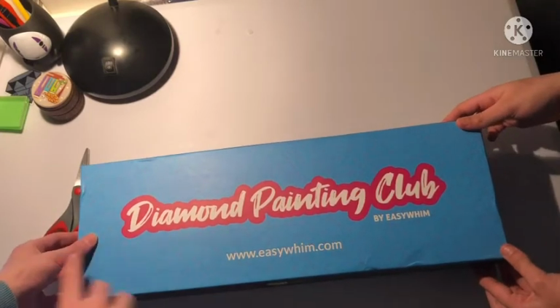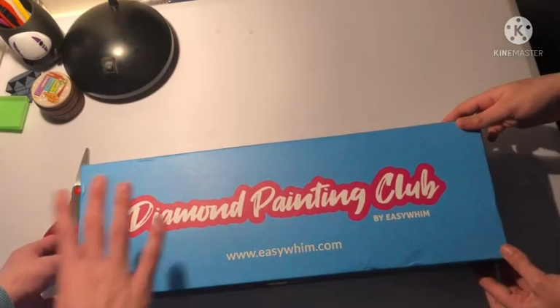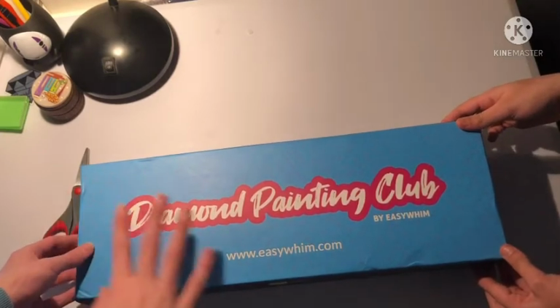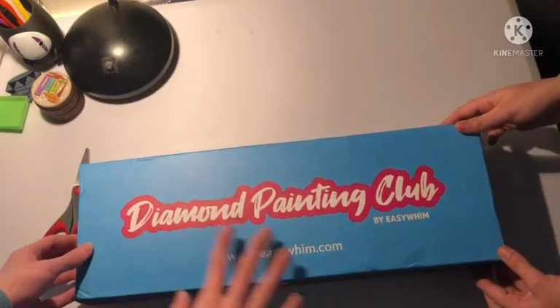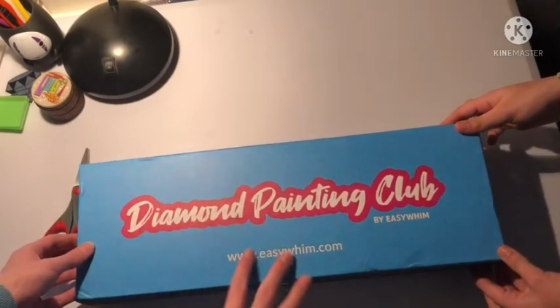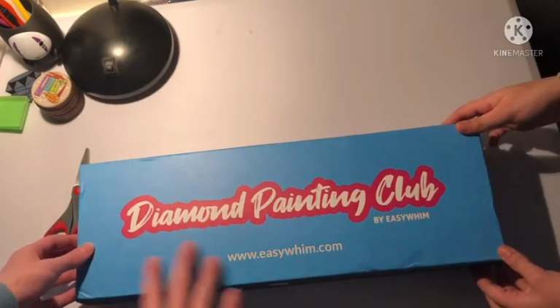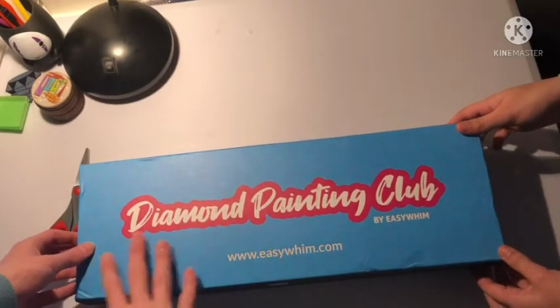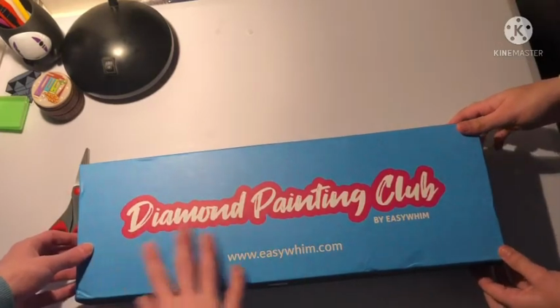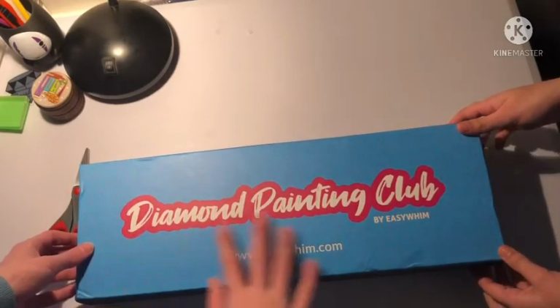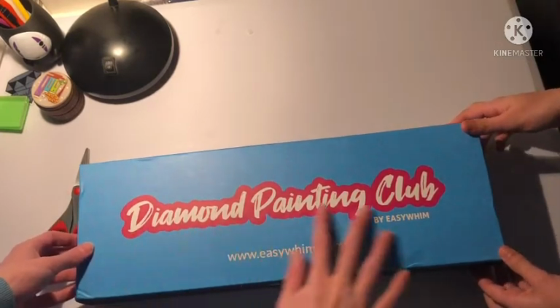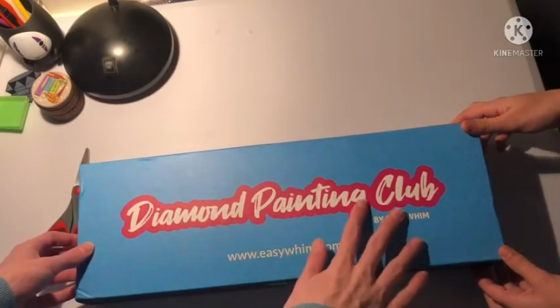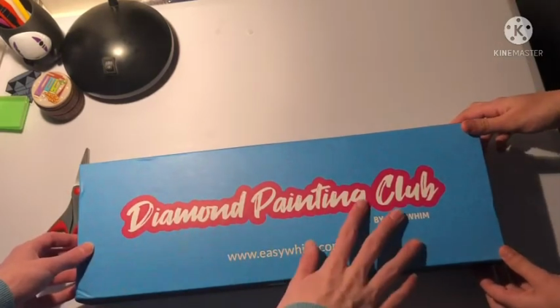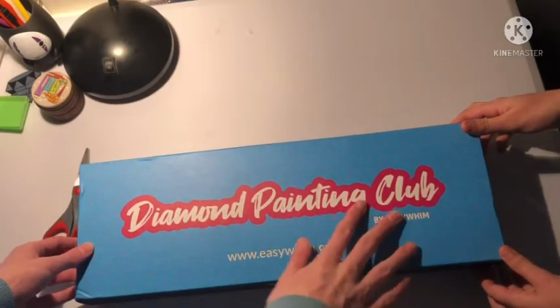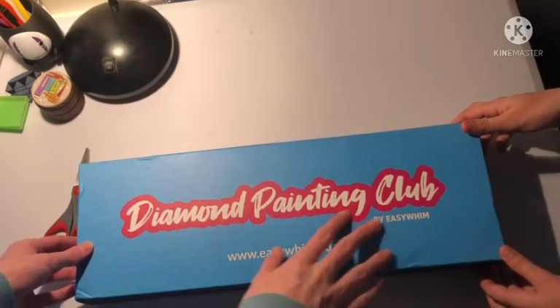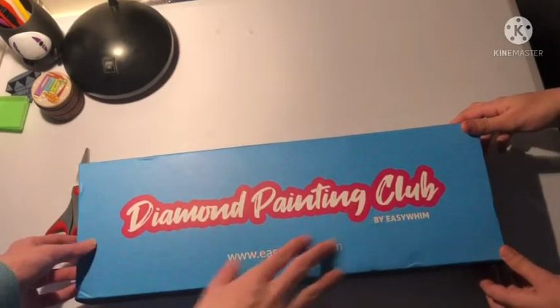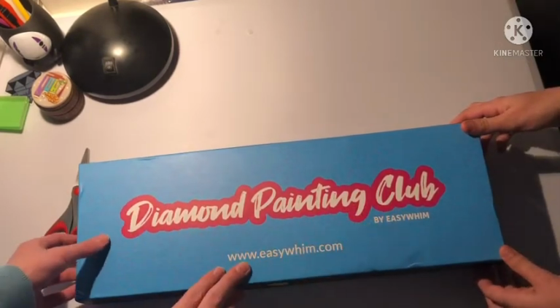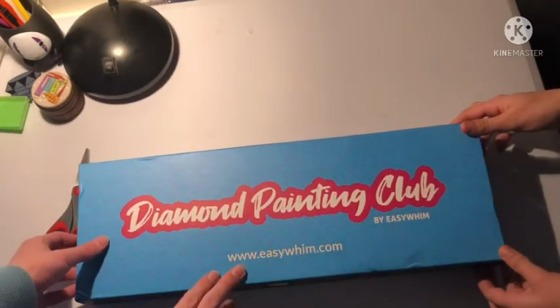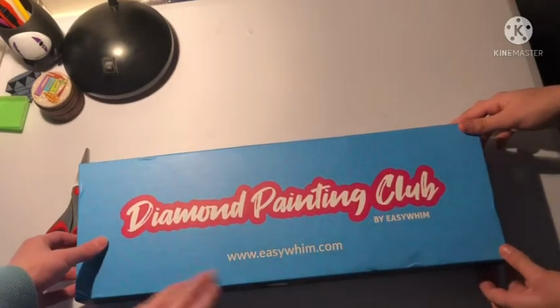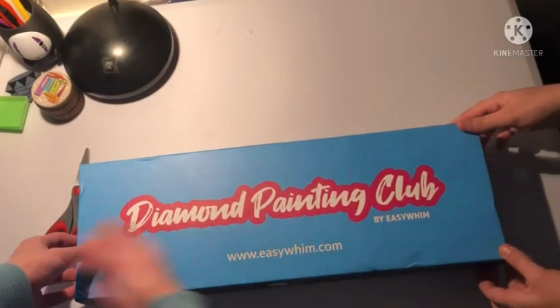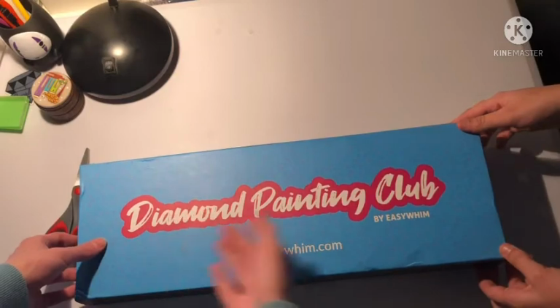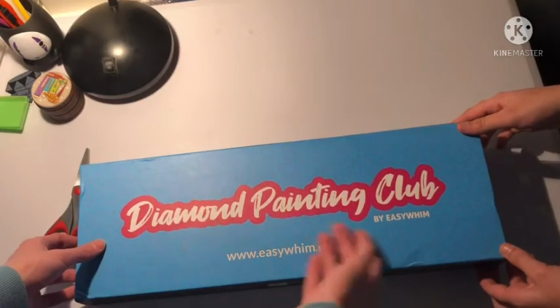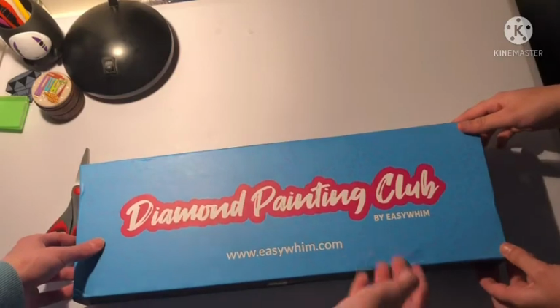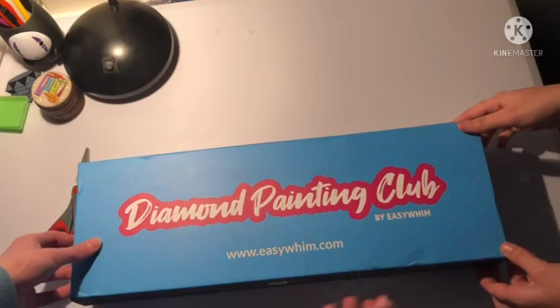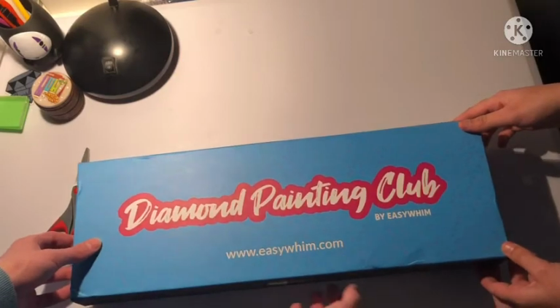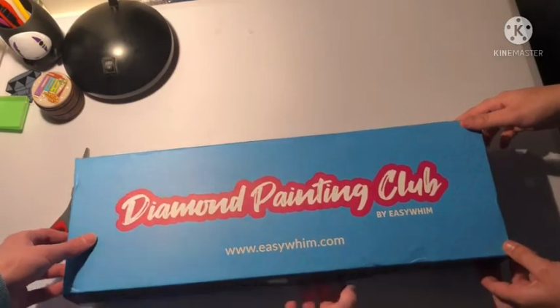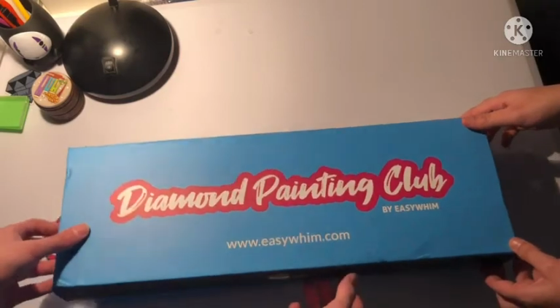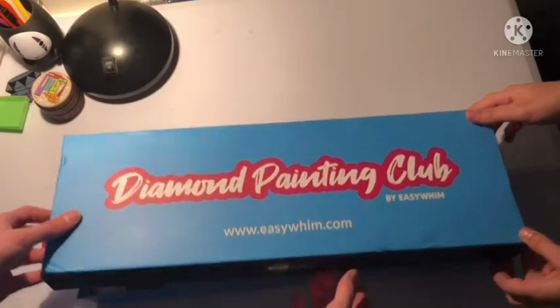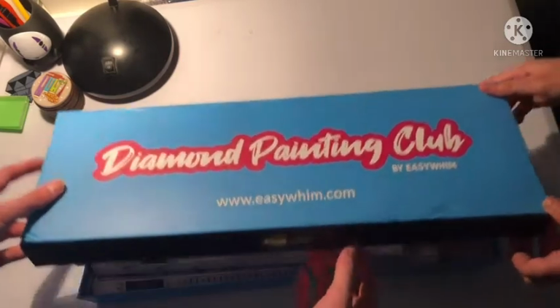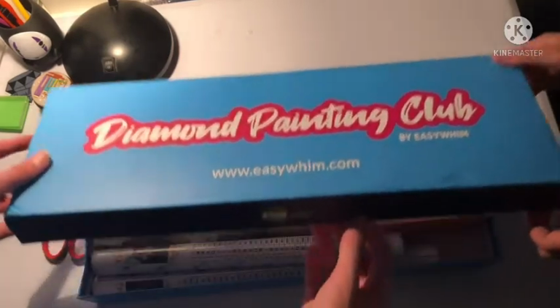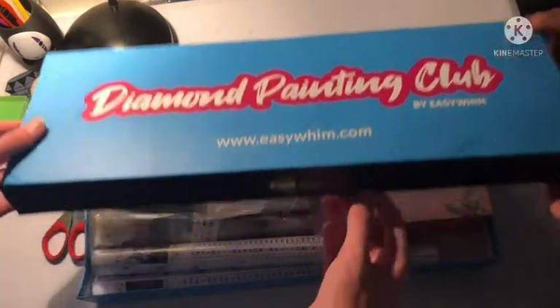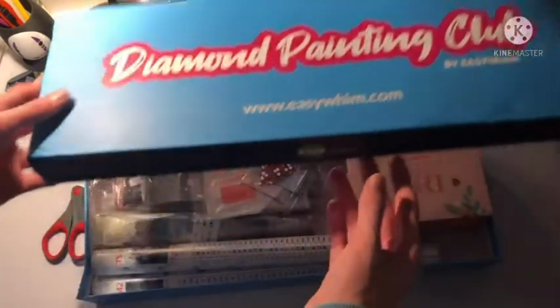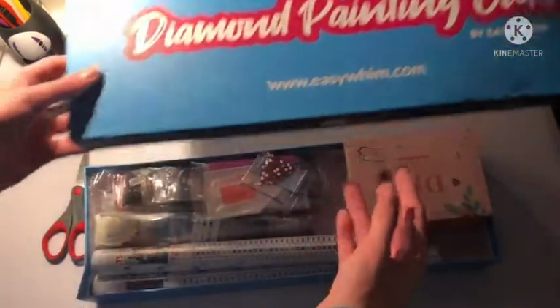Actually, we should talk about the box itself — it says what's on it. Diamond paint in the club. Yeah, EasyWim. Not quite sure what type of box this is.